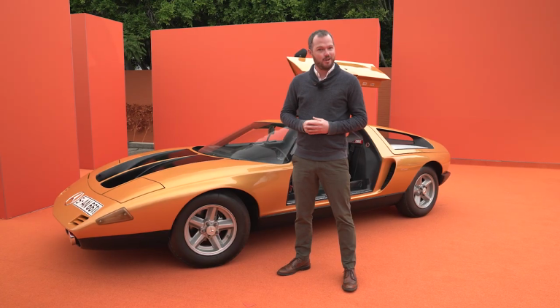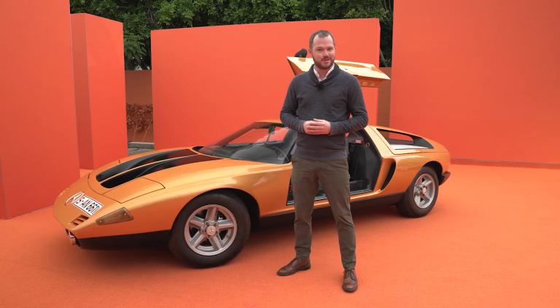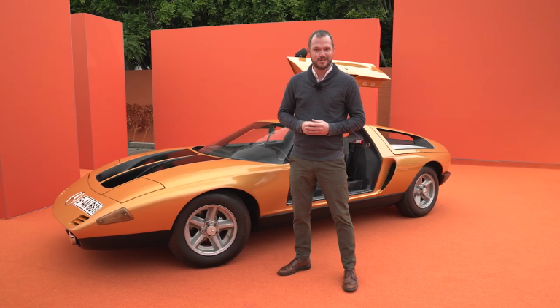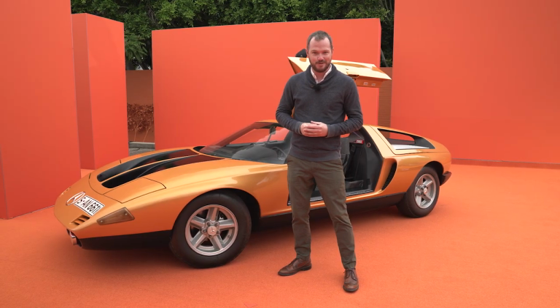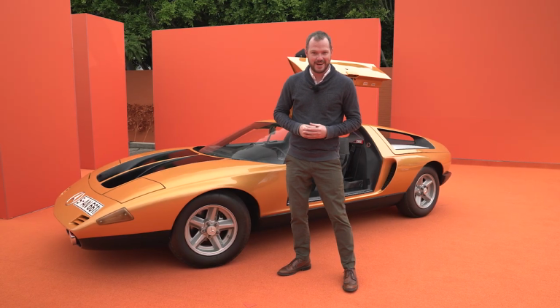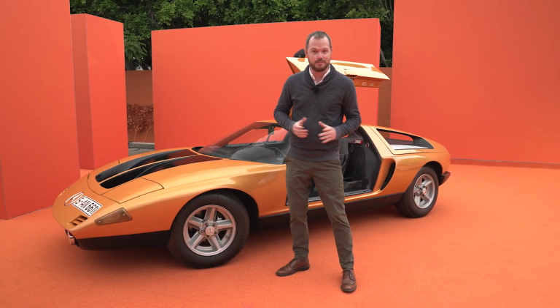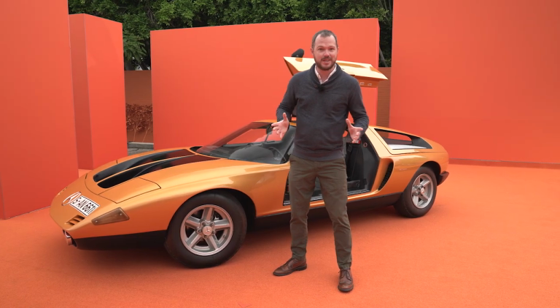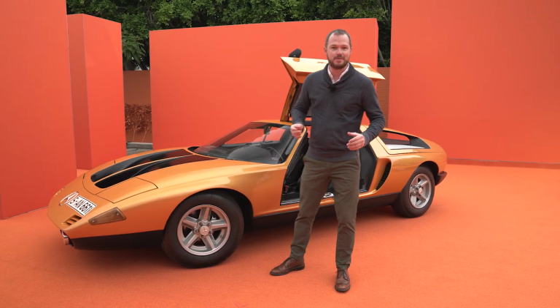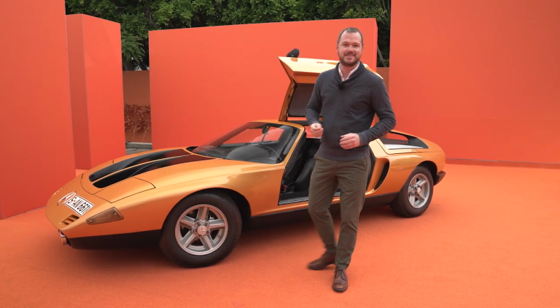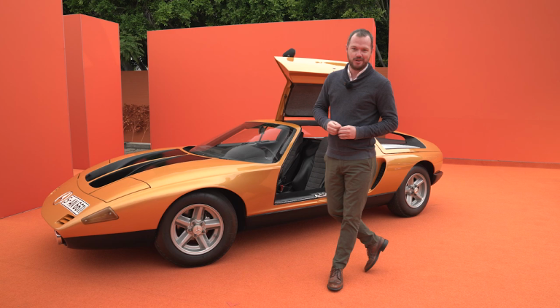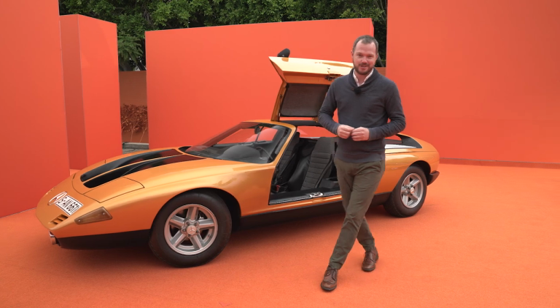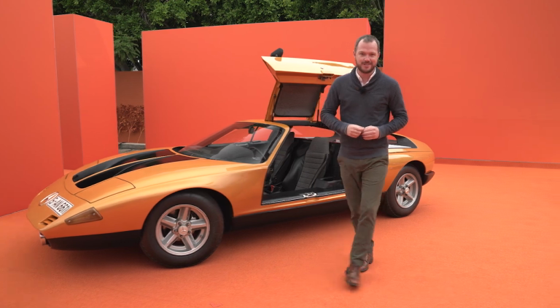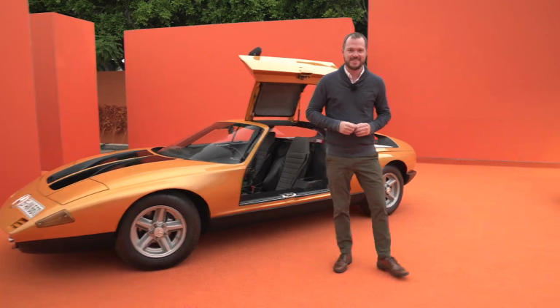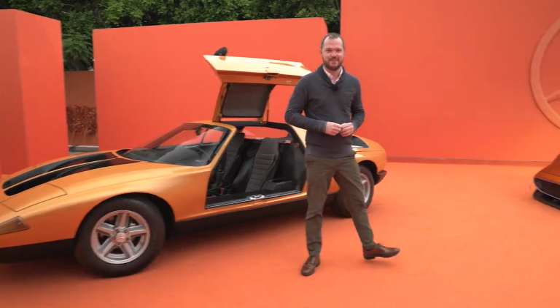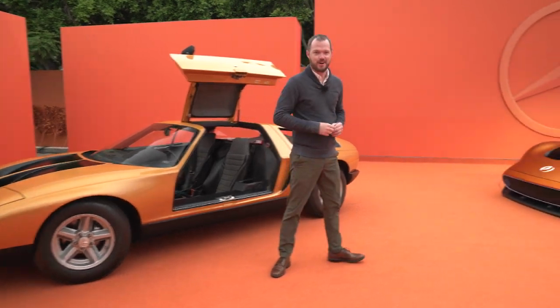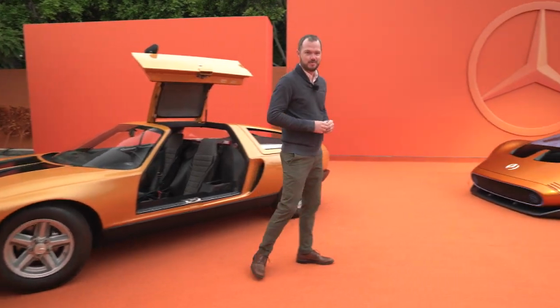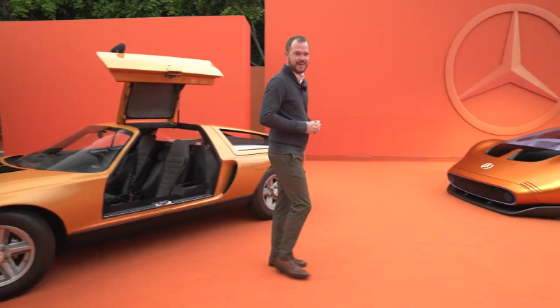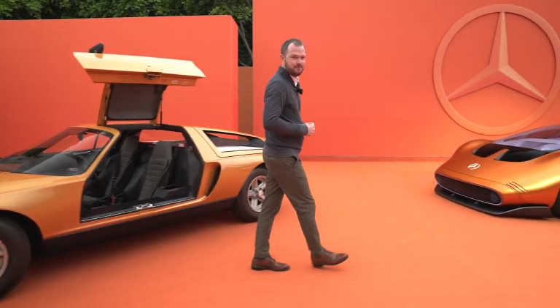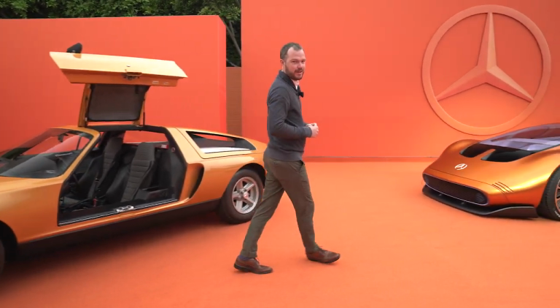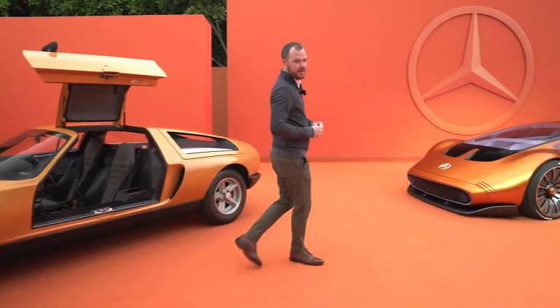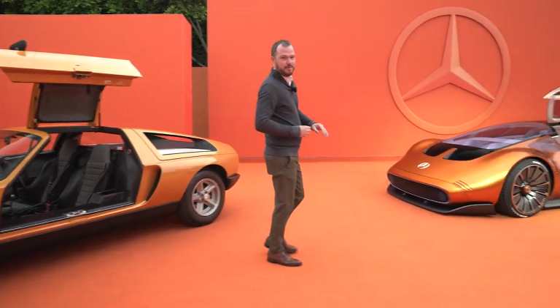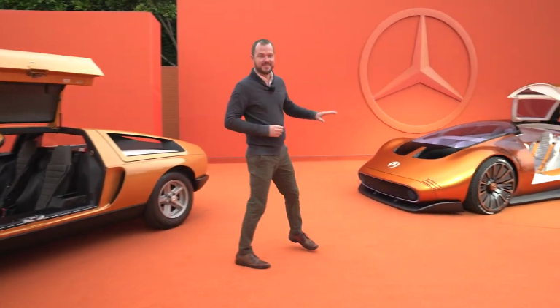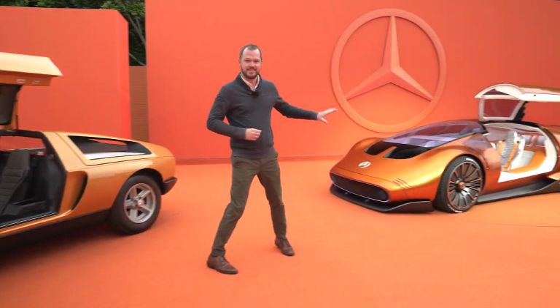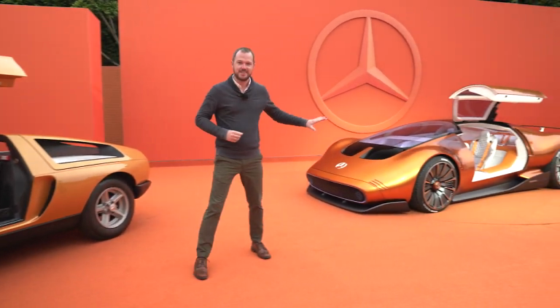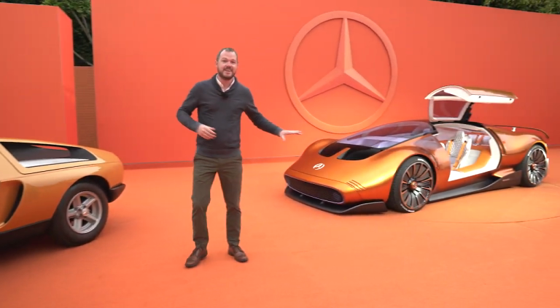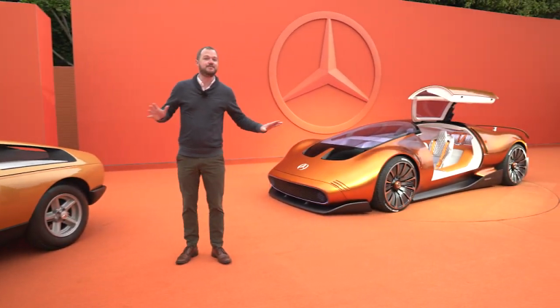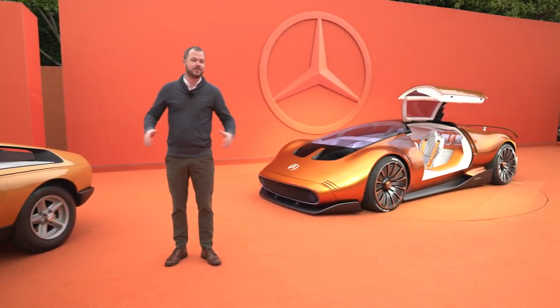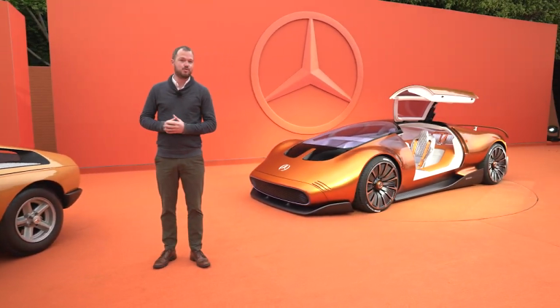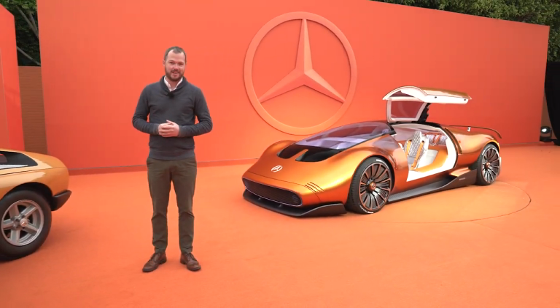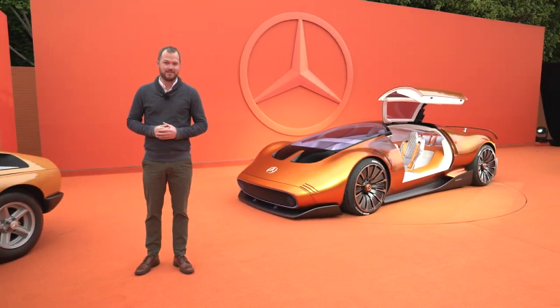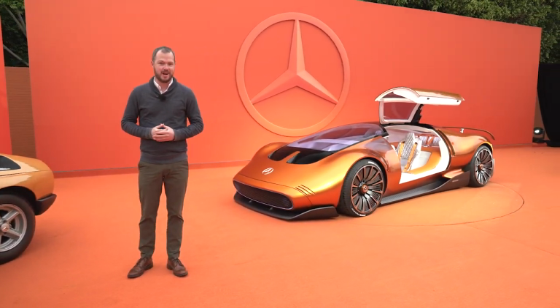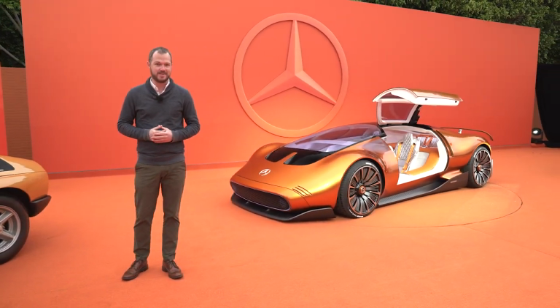All that's old is new again at the Mercedes-Benz International Design Center in Carlsbad, California, because this is the Vision 111 Concept.